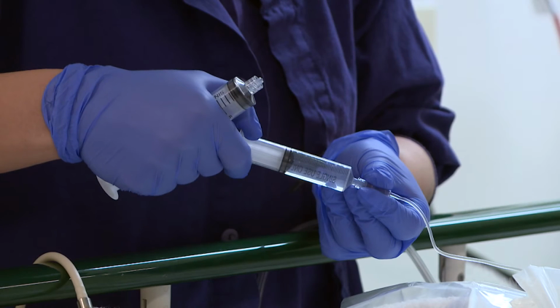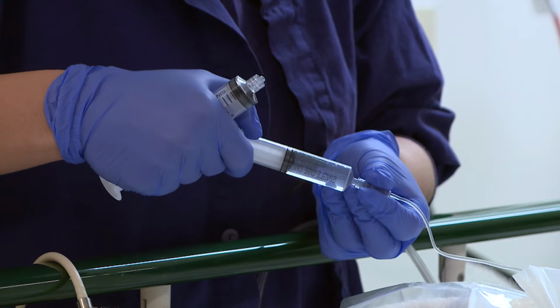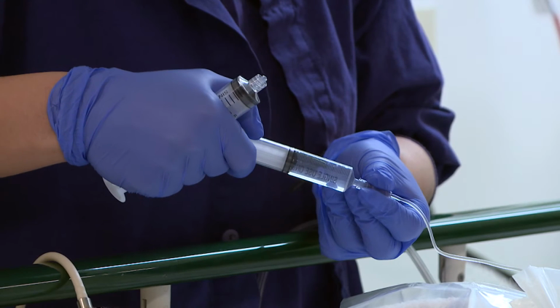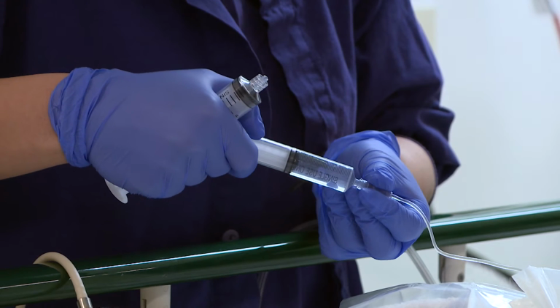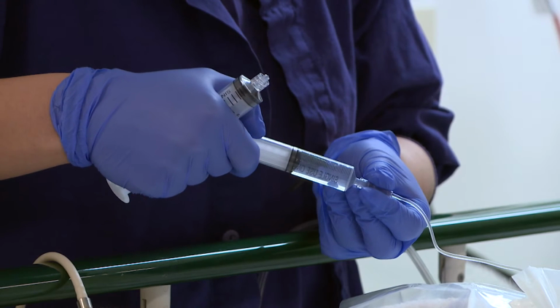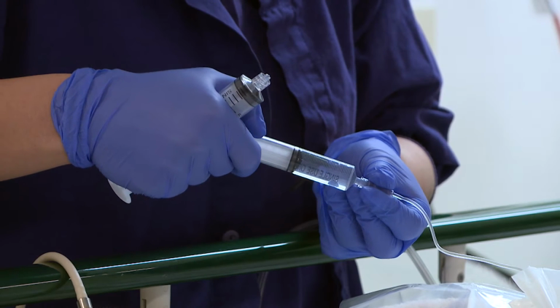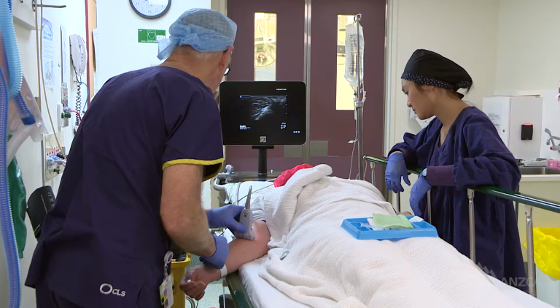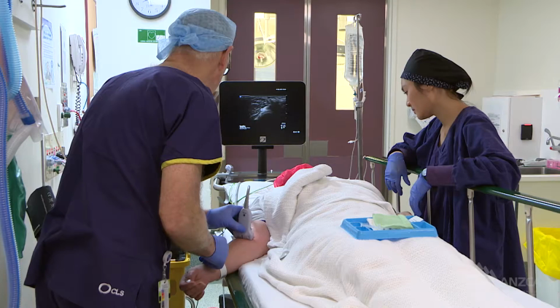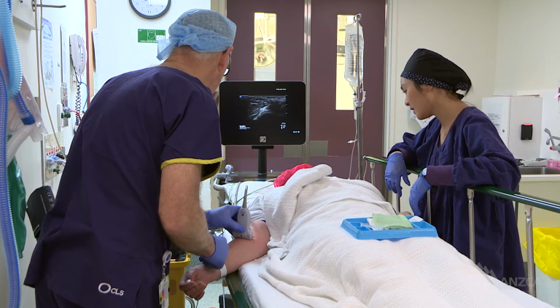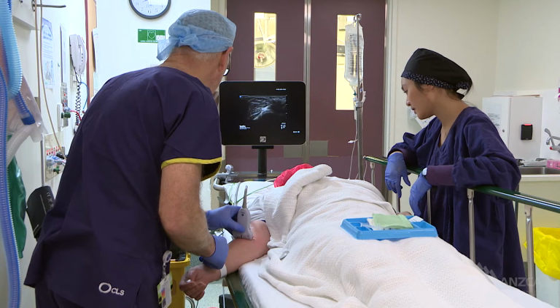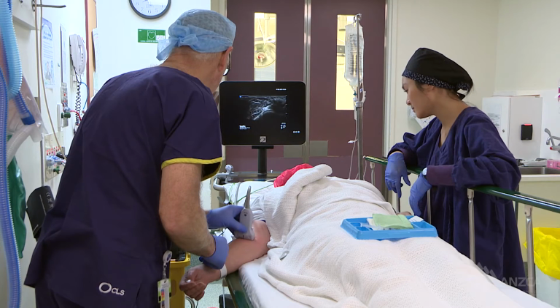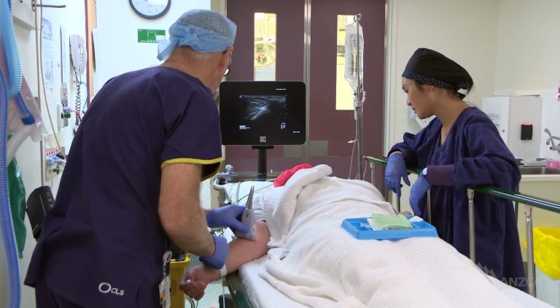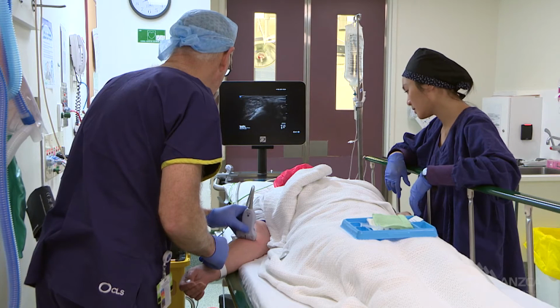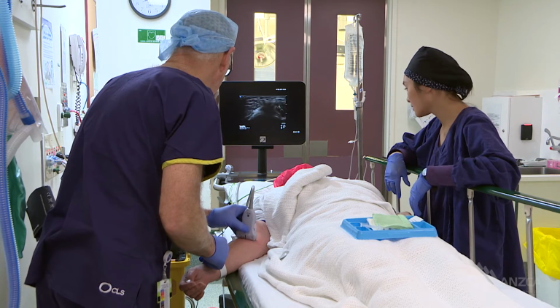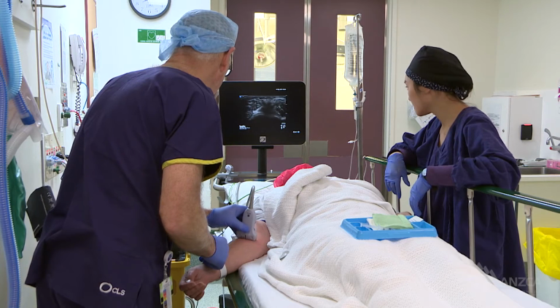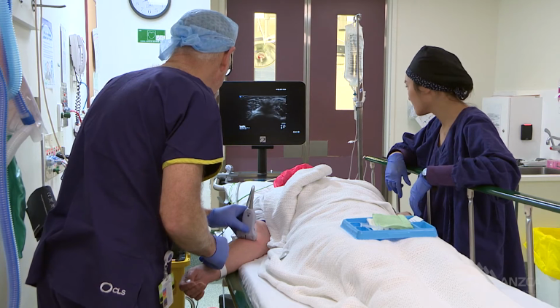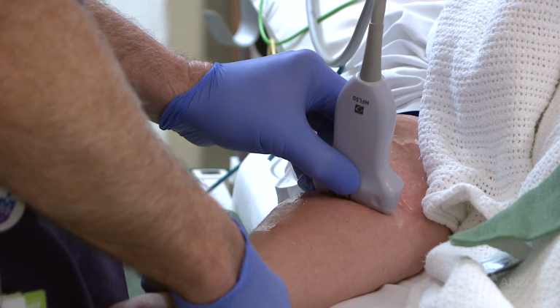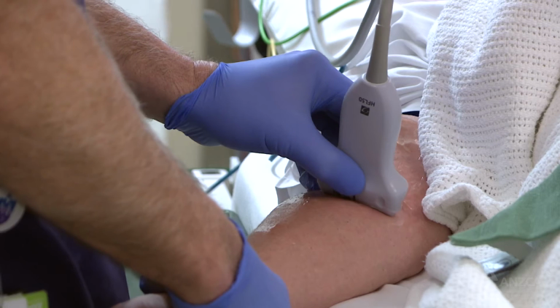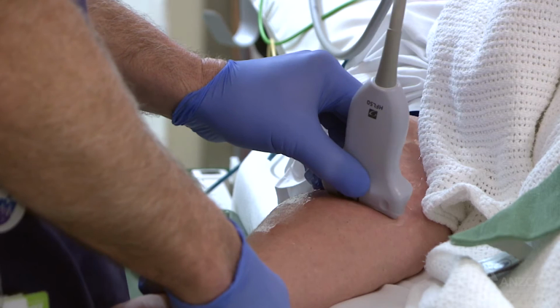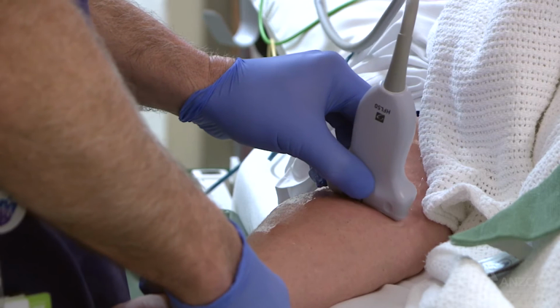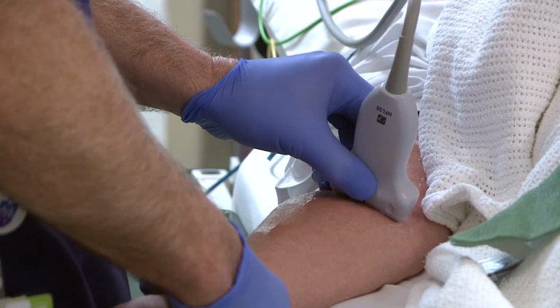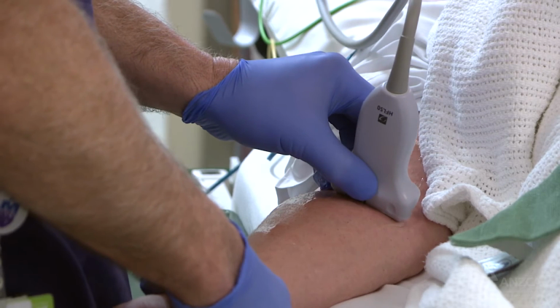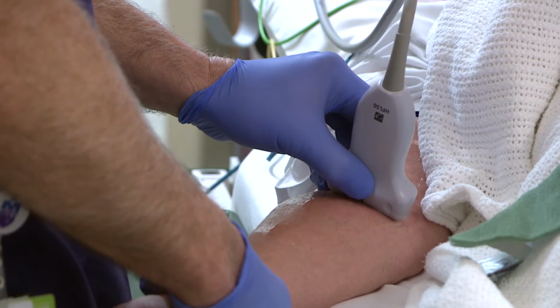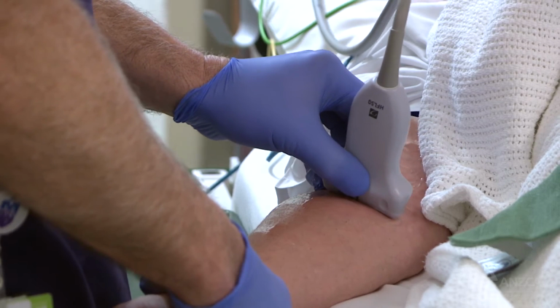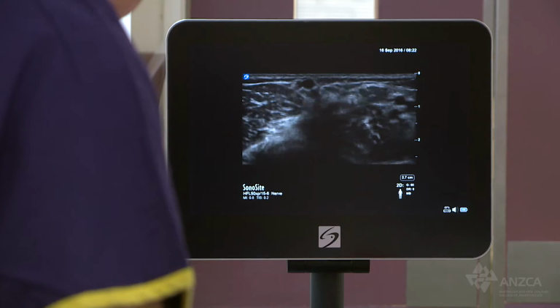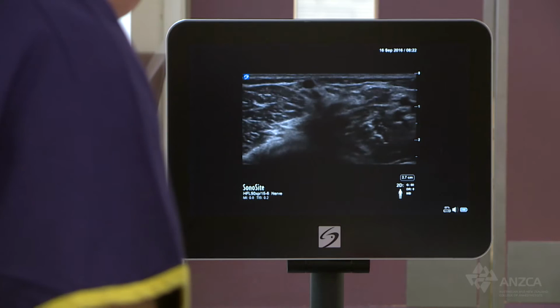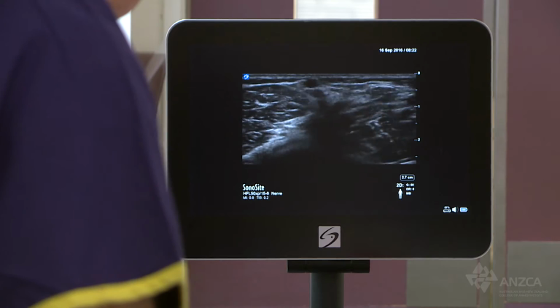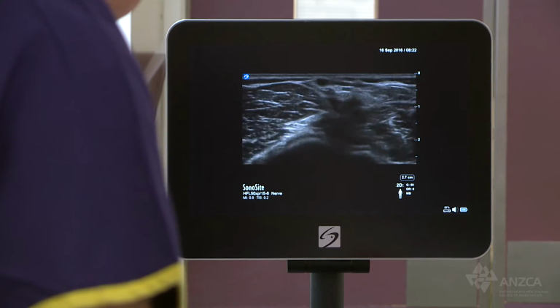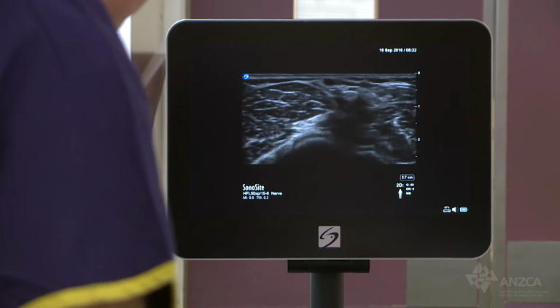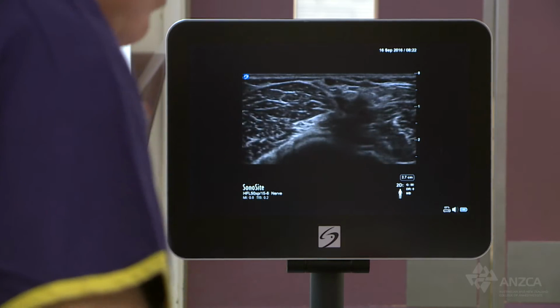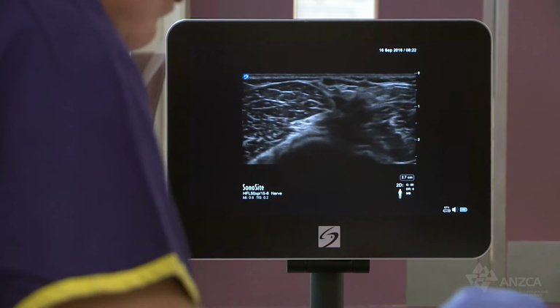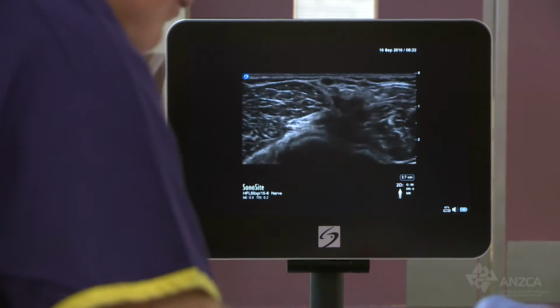We use modern techniques to administer regional anaesthesia in exactly the right amount to exactly the right part of your body.